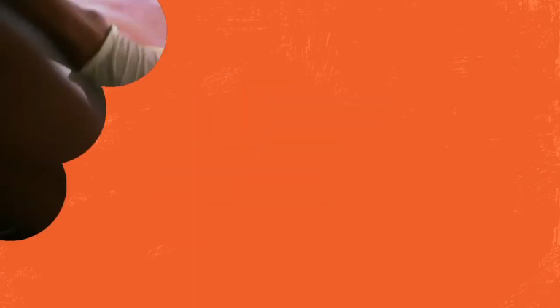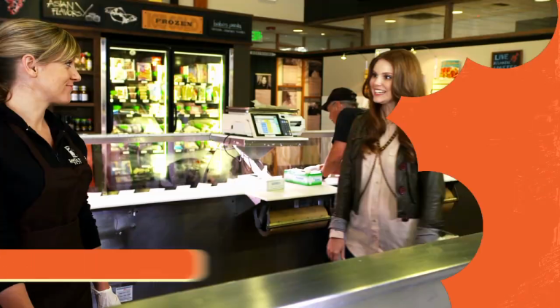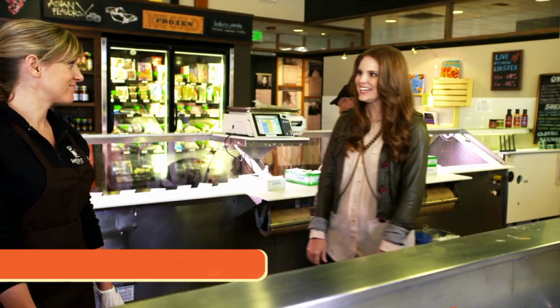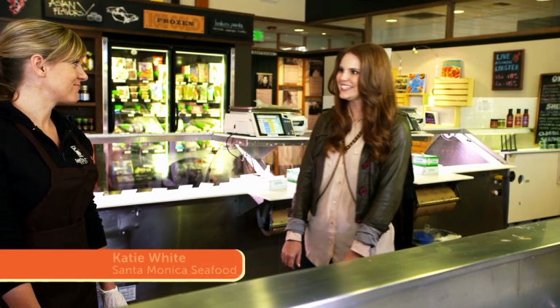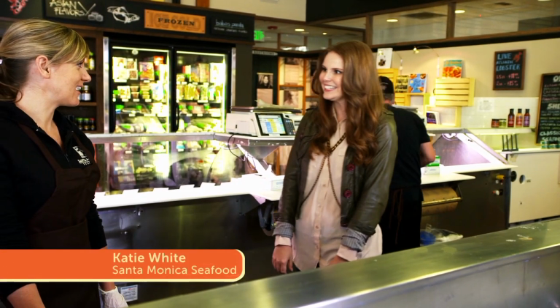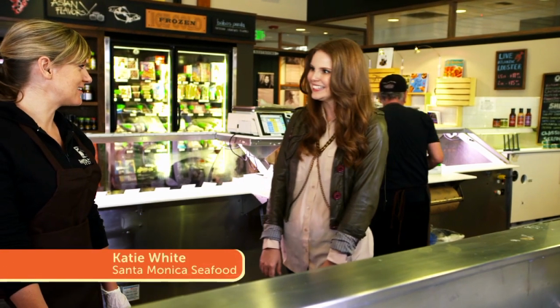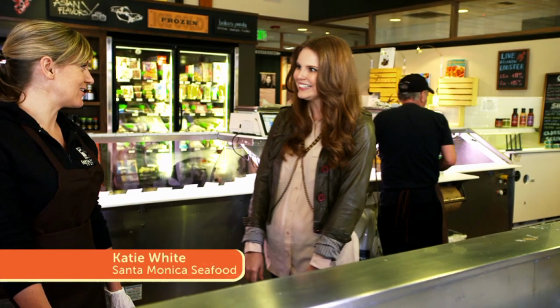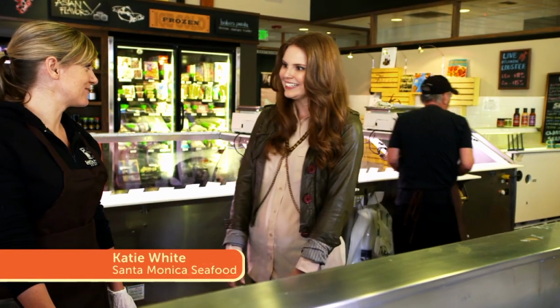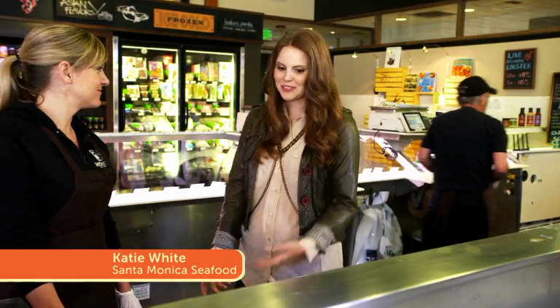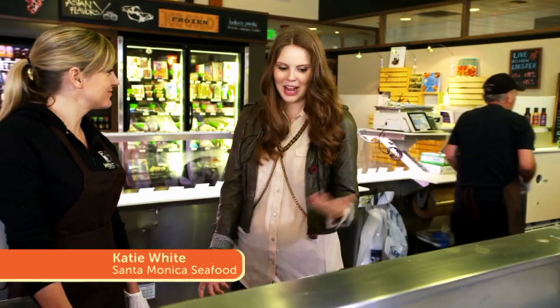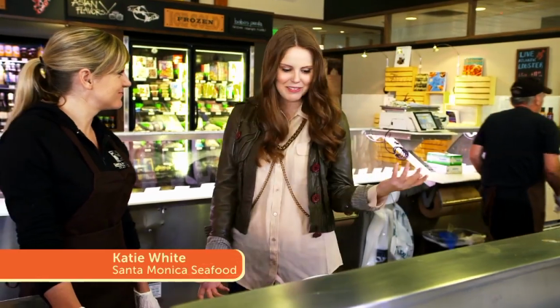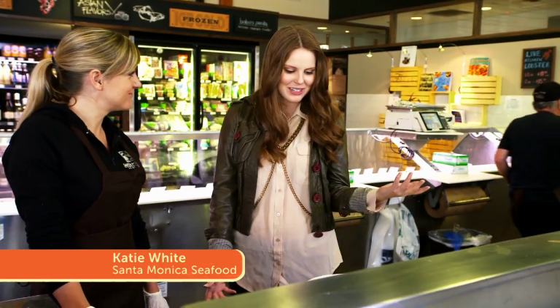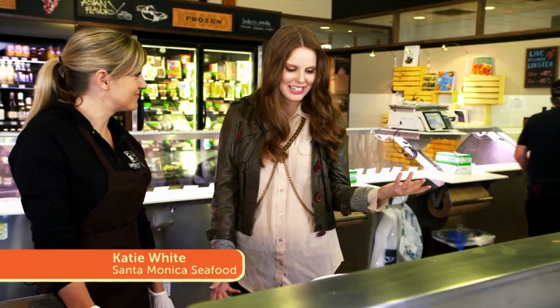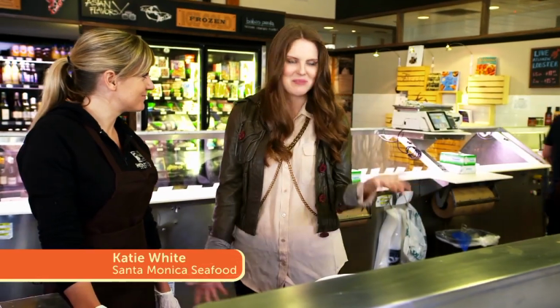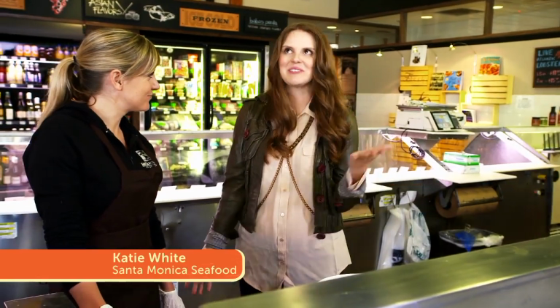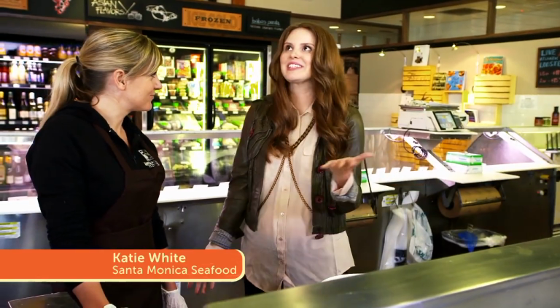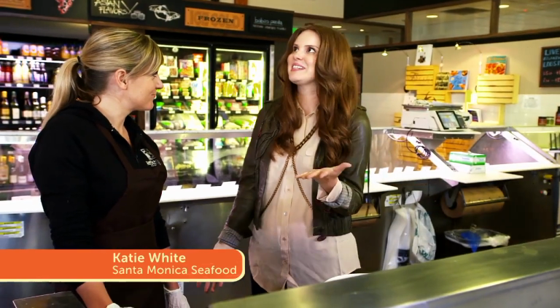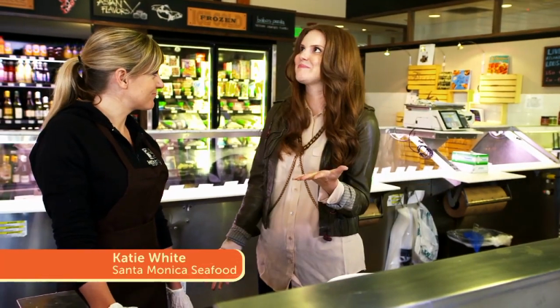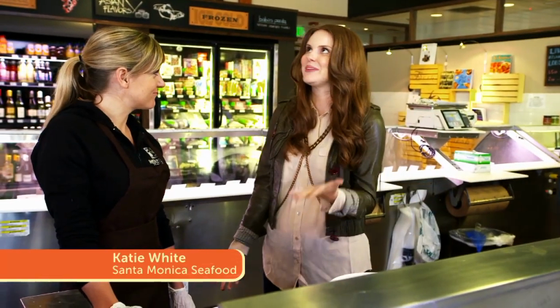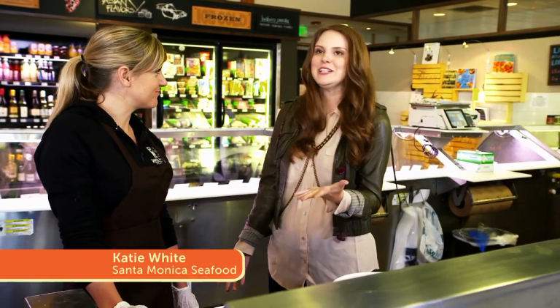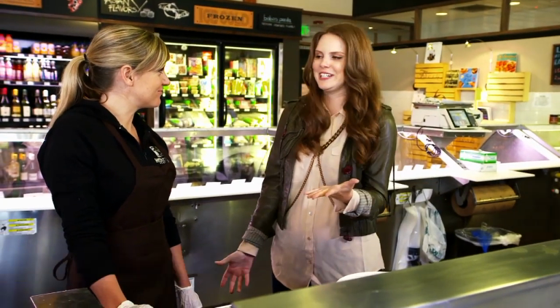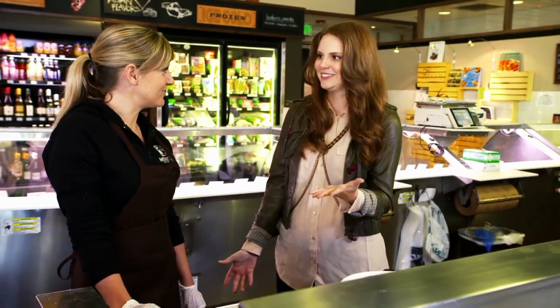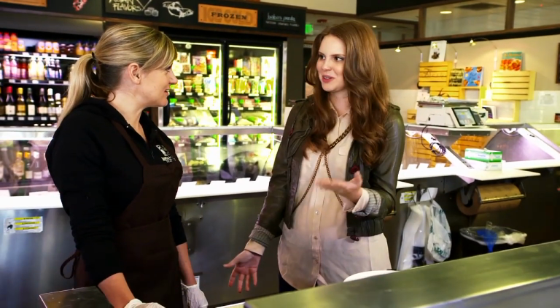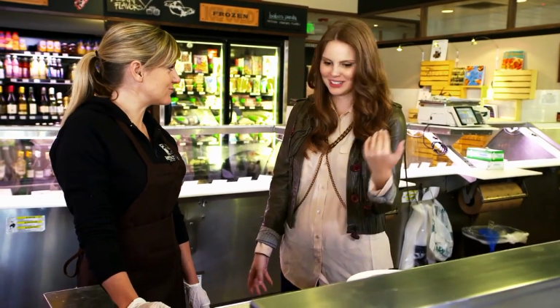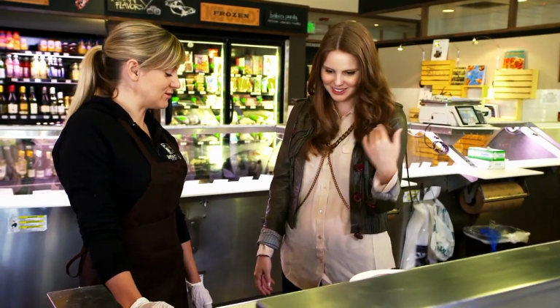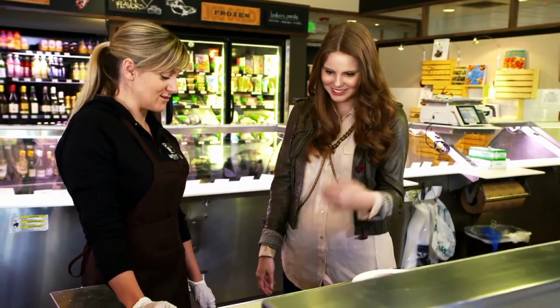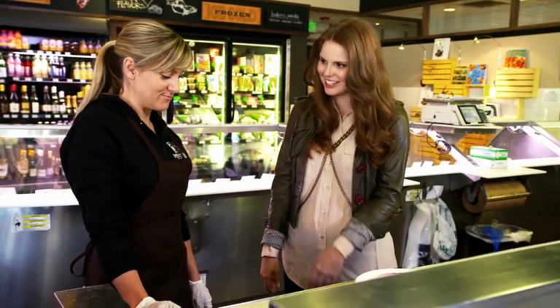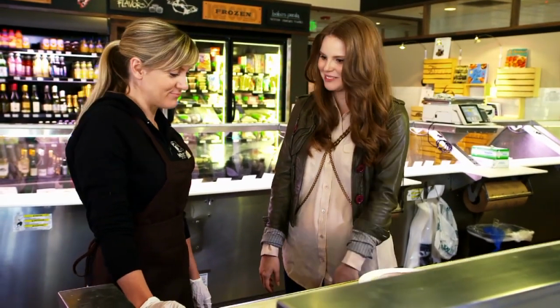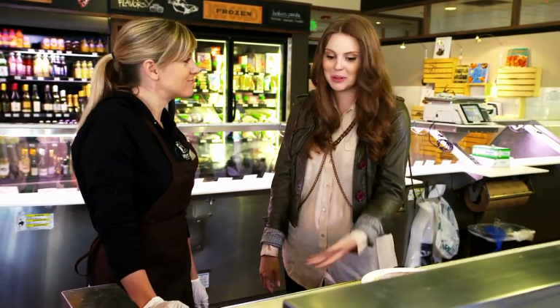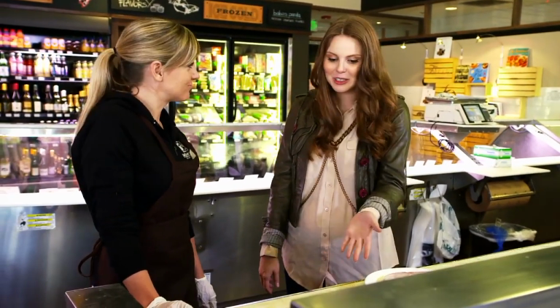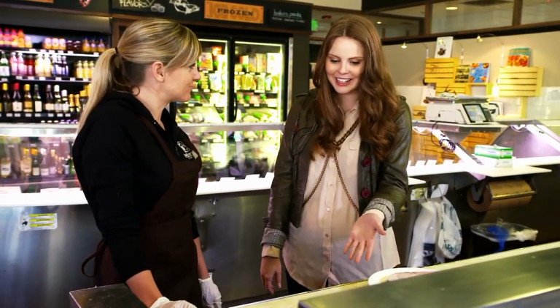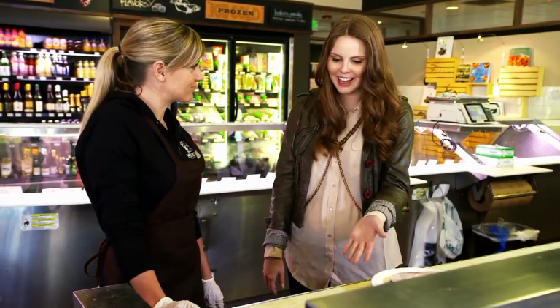Hey, Katie. Hi, Claire. Thanks for having me today. I'm so excited to be here. Yes, welcome. What are we looking at?